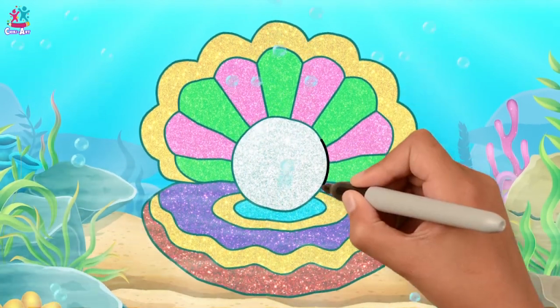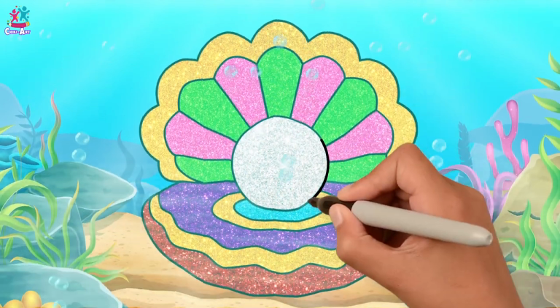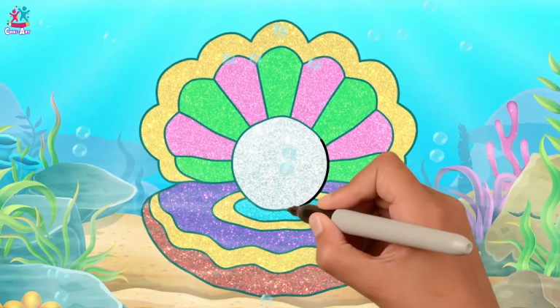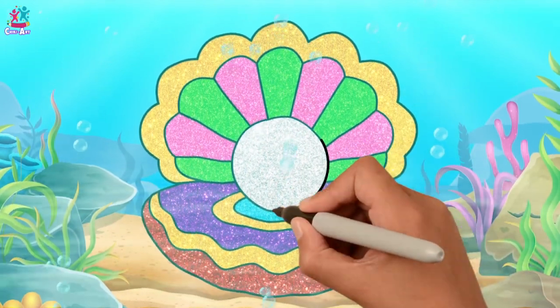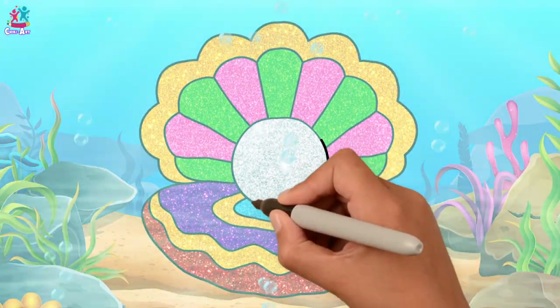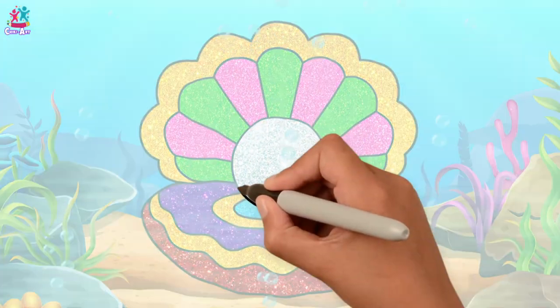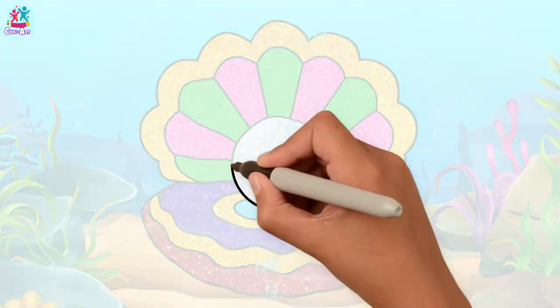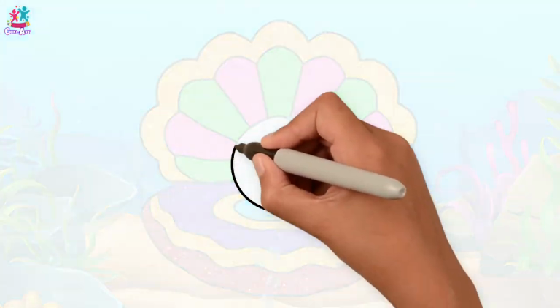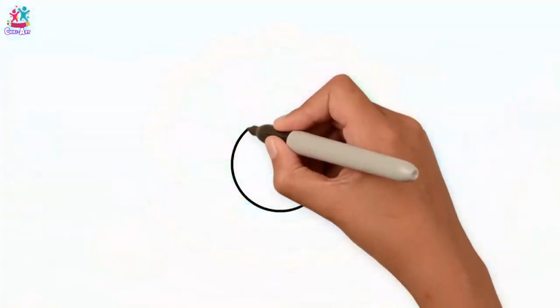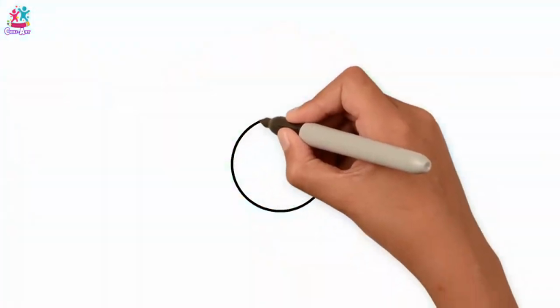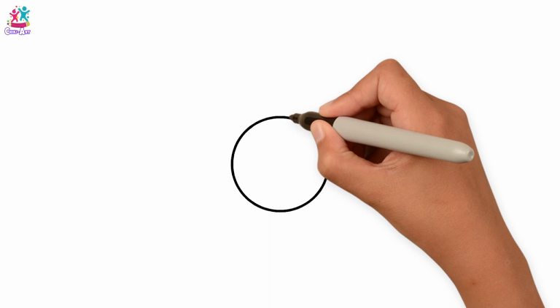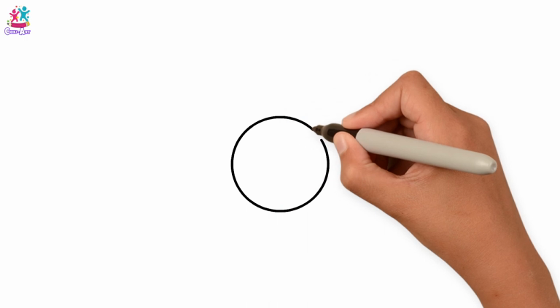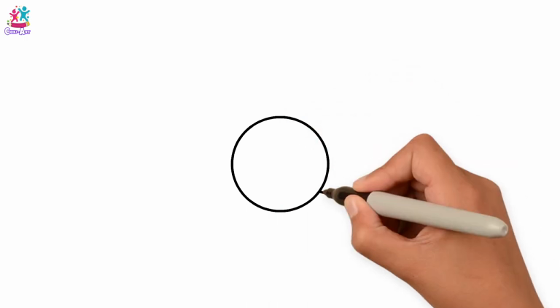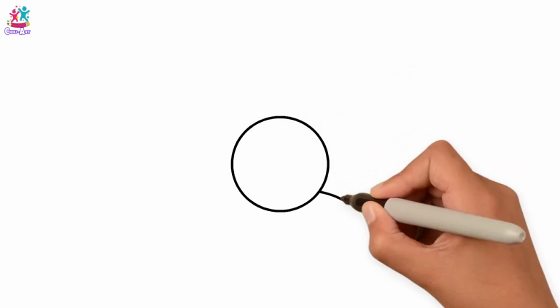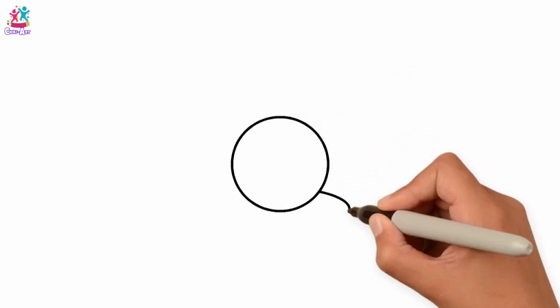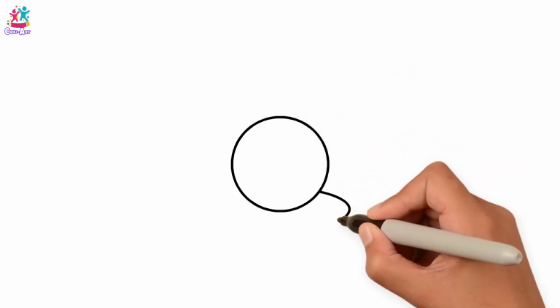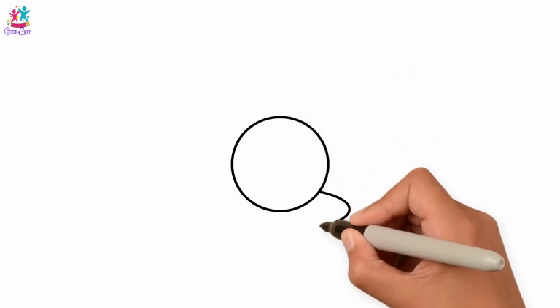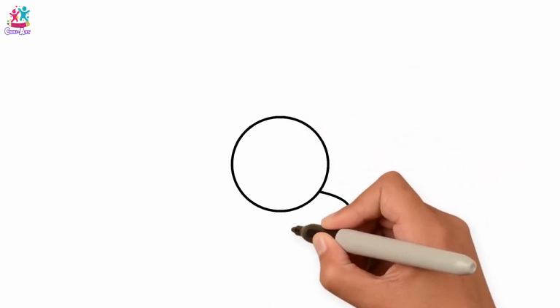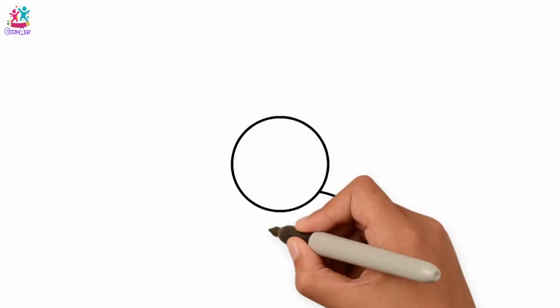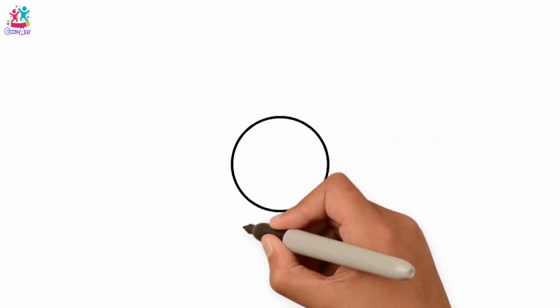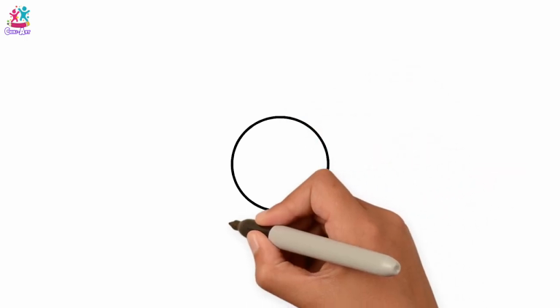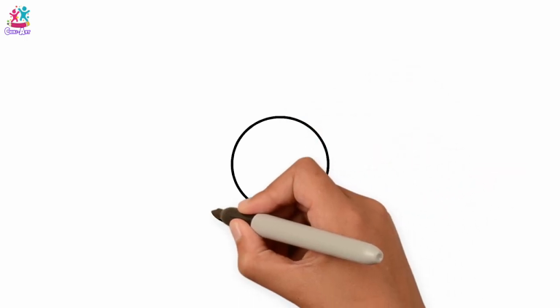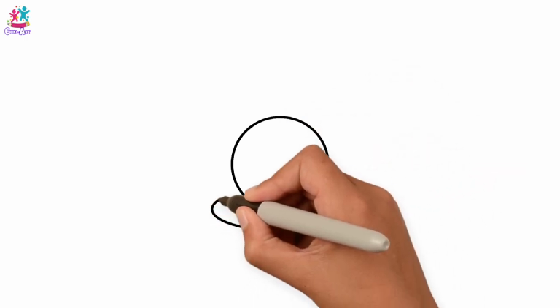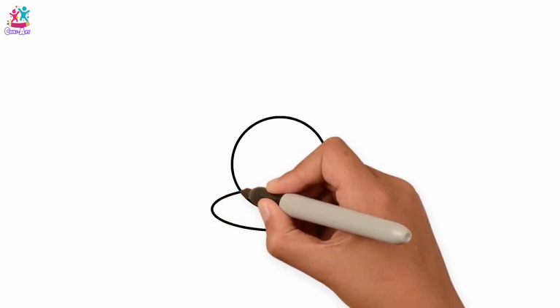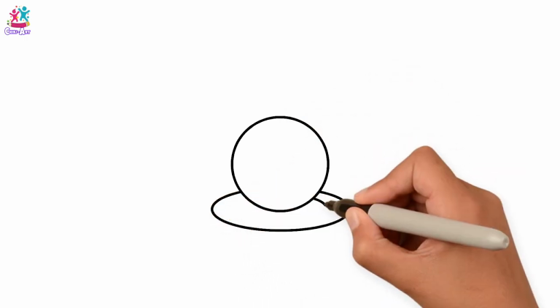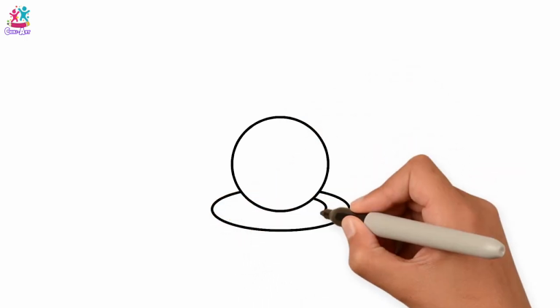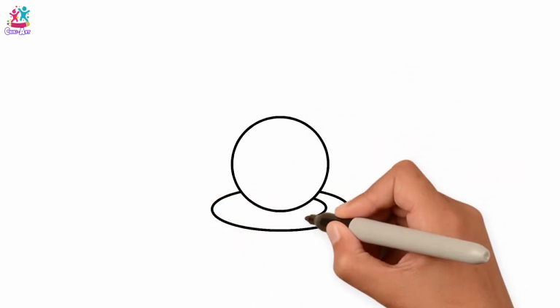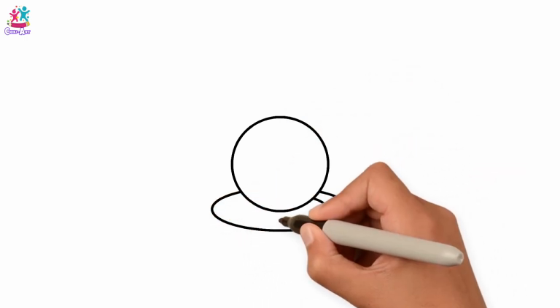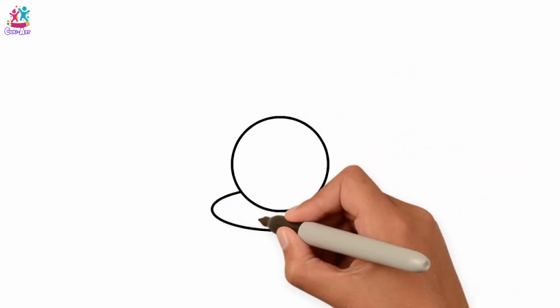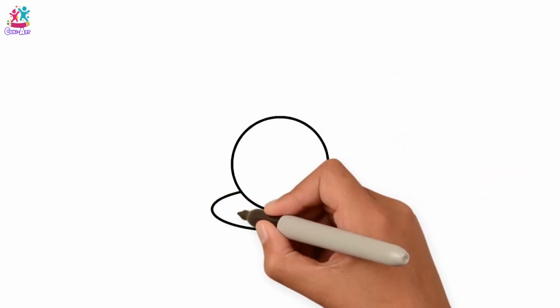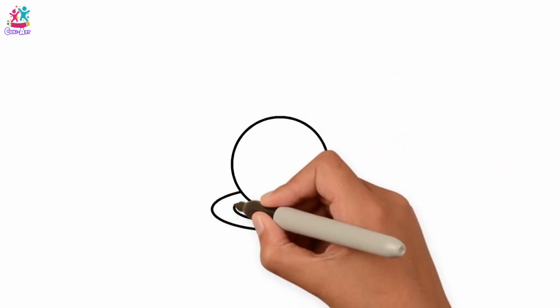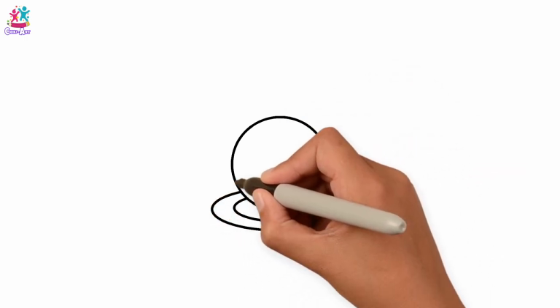A big, round, beautiful pearl. And now the pretty seashell.